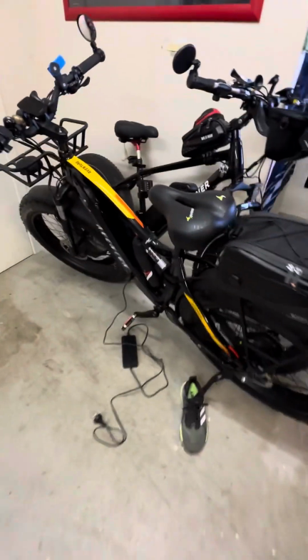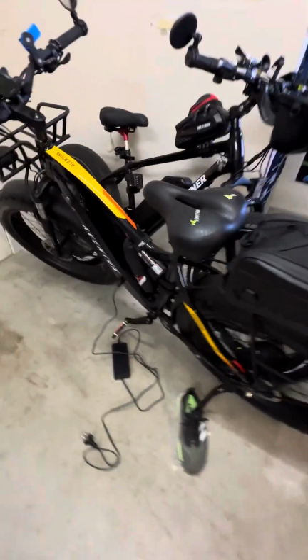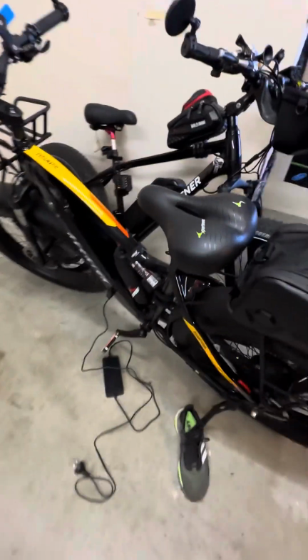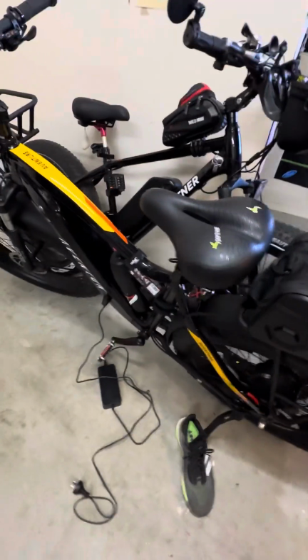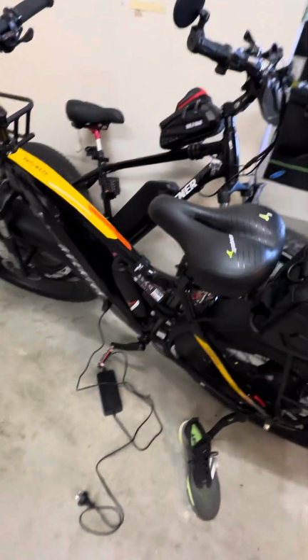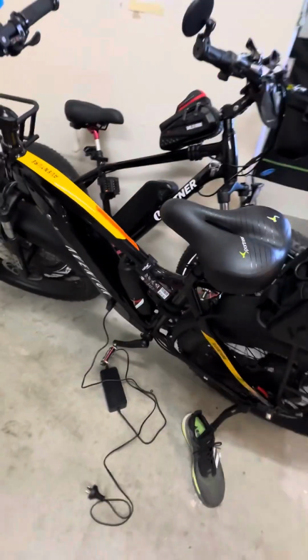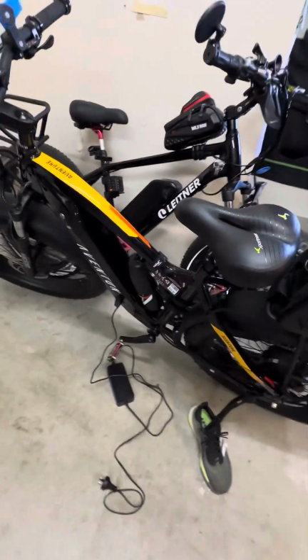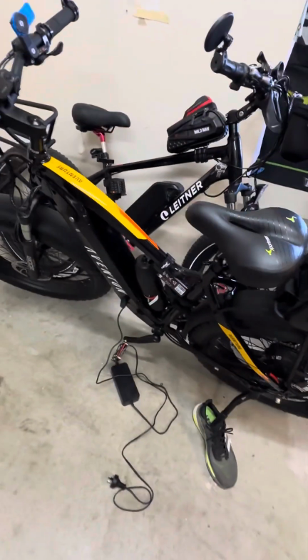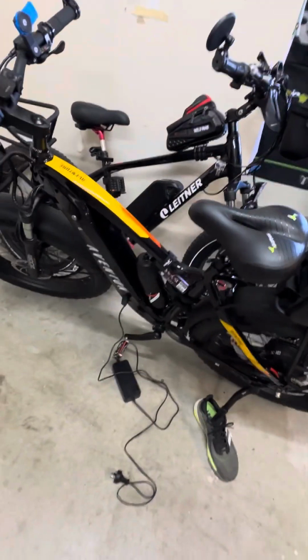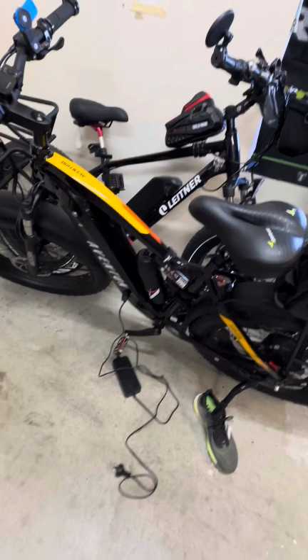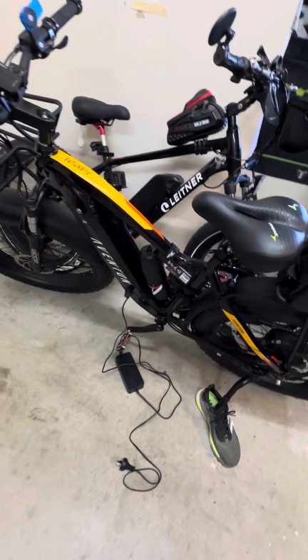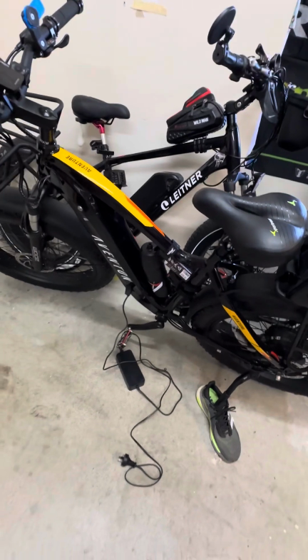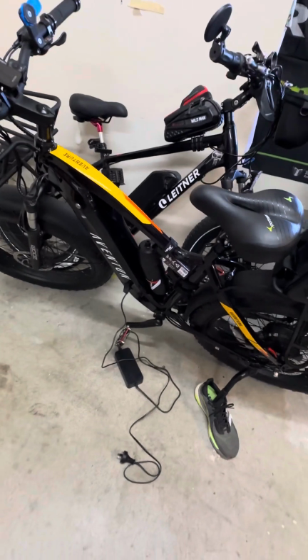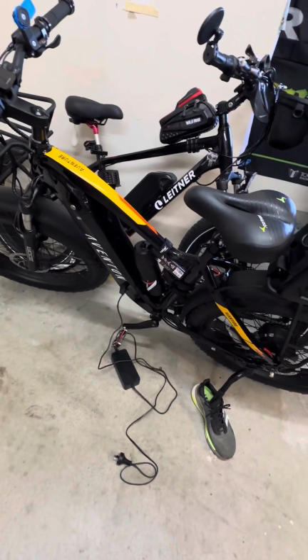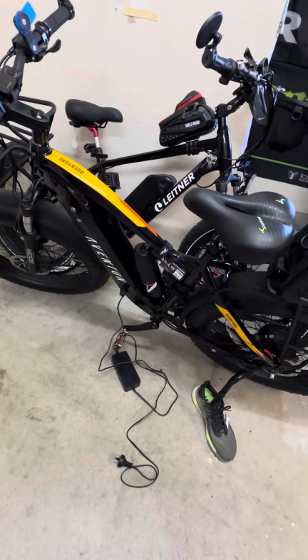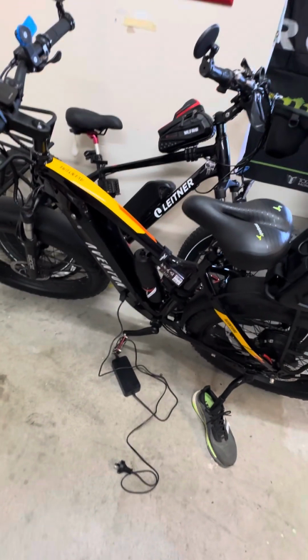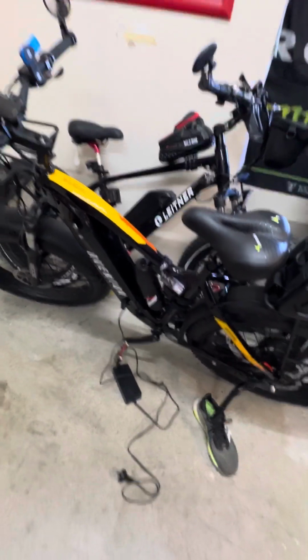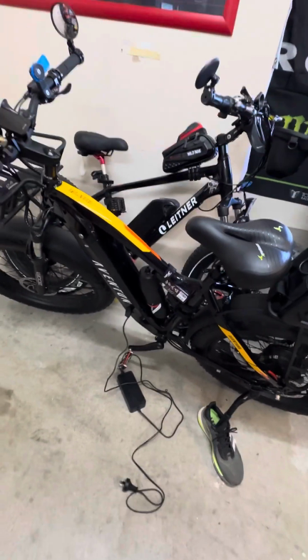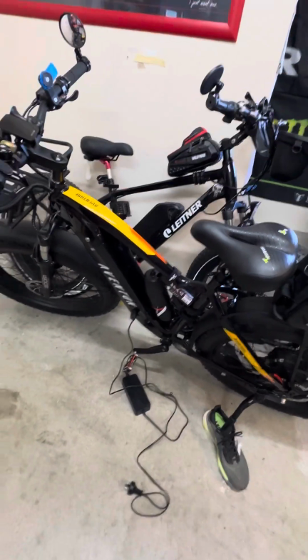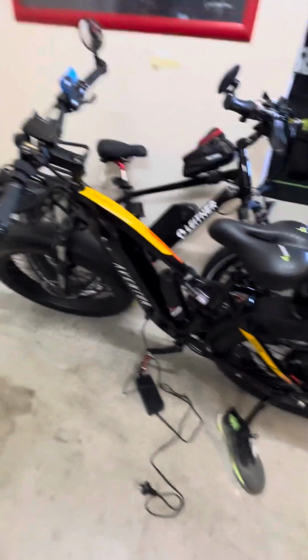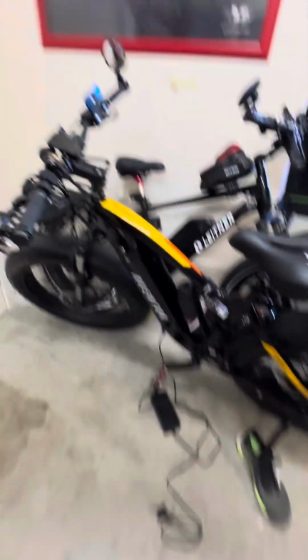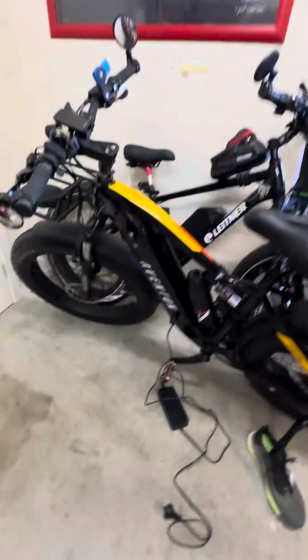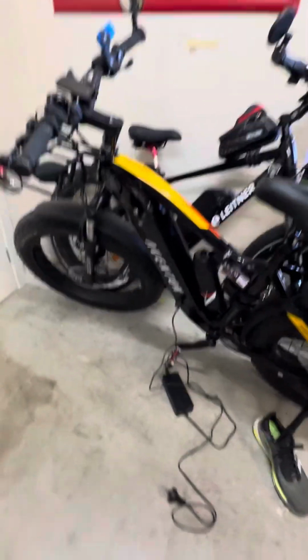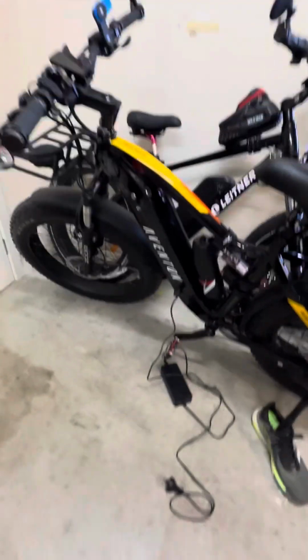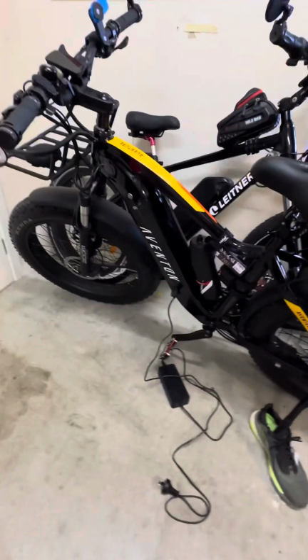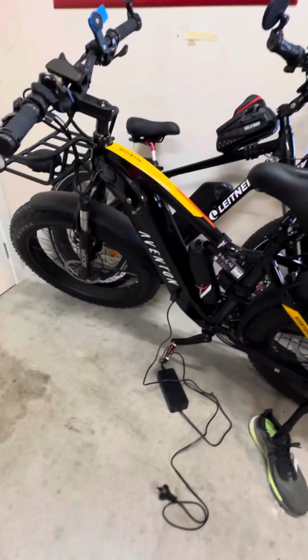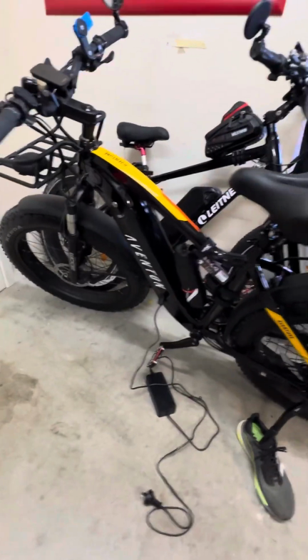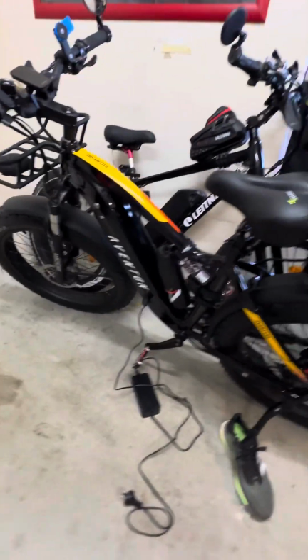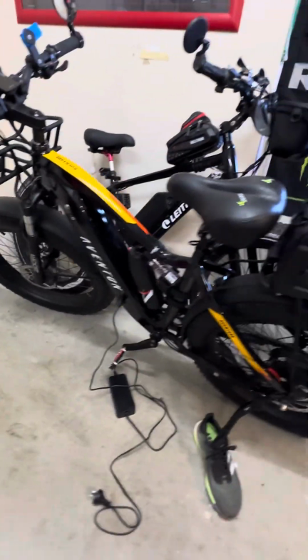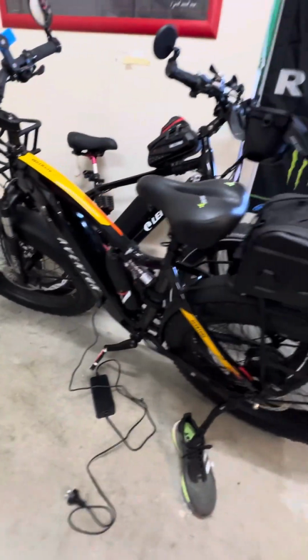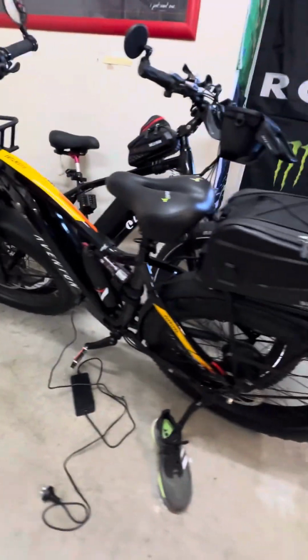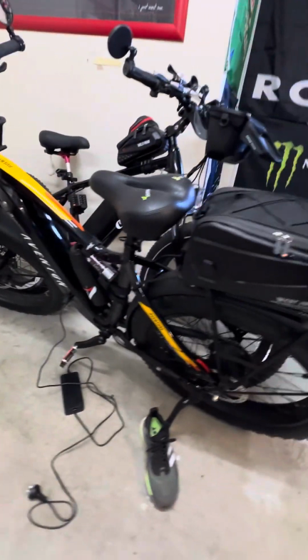That bike goes 60 kilometres an hour. Unbelievable.